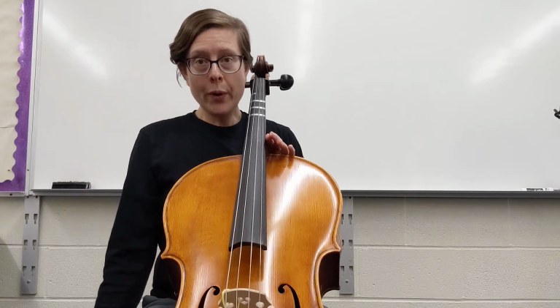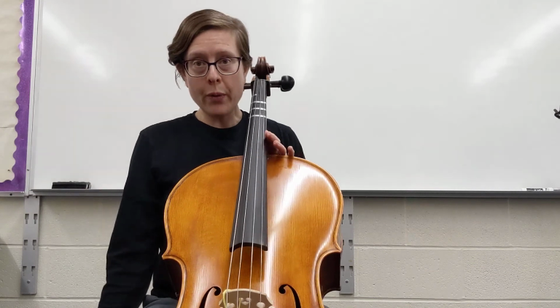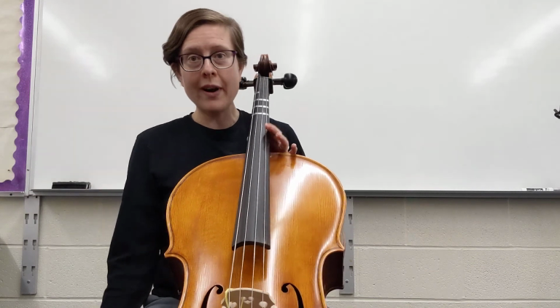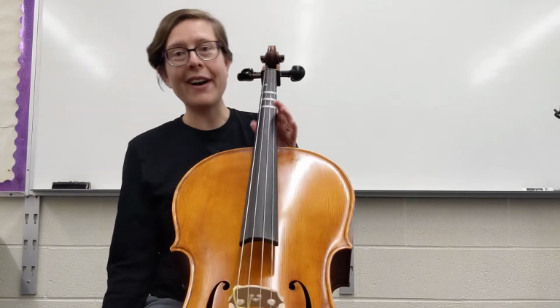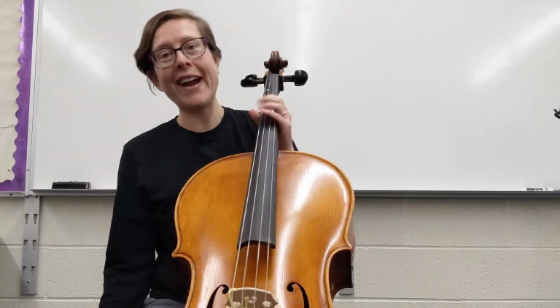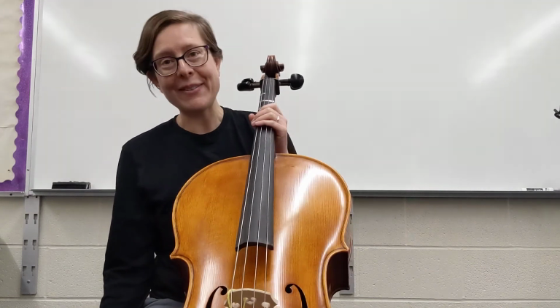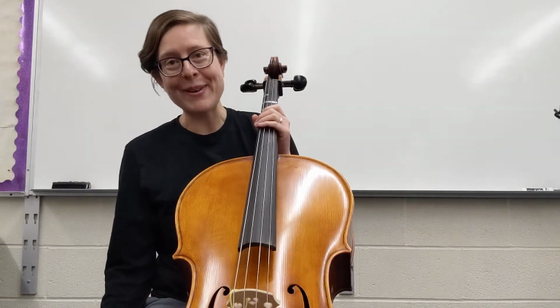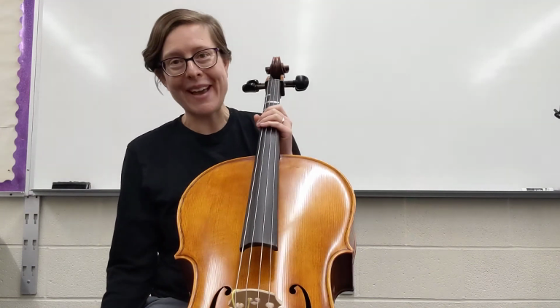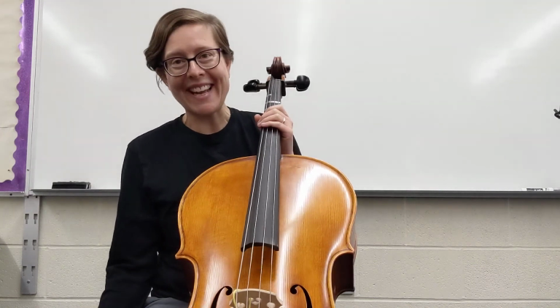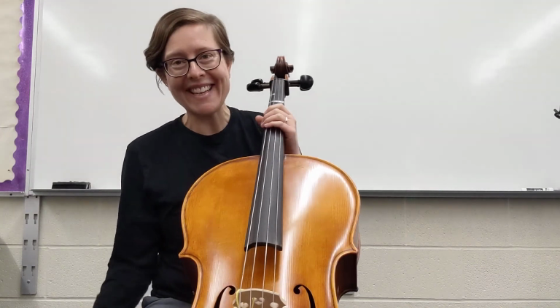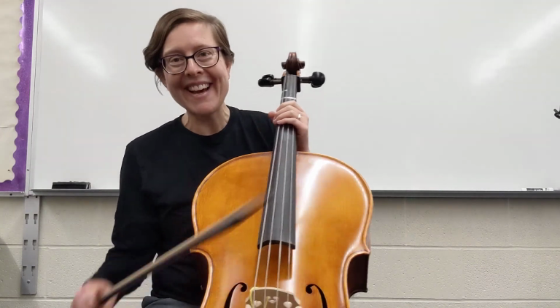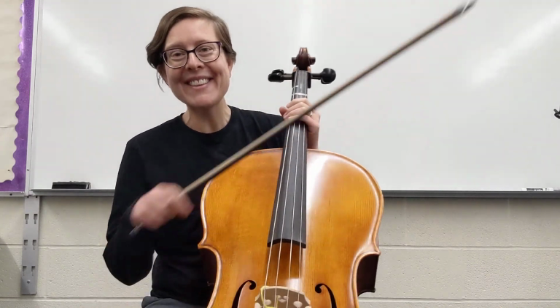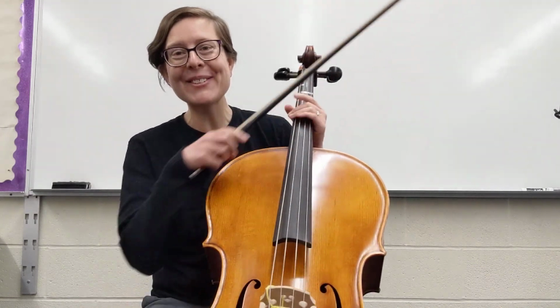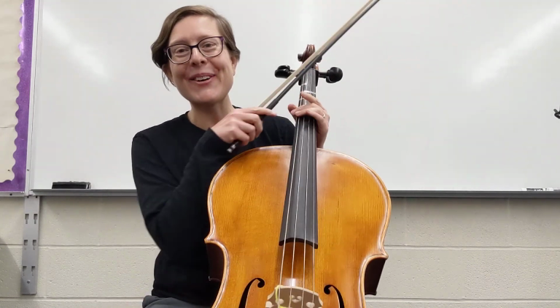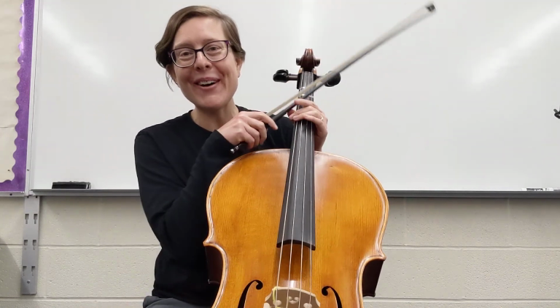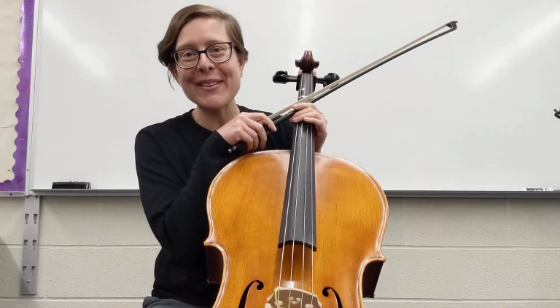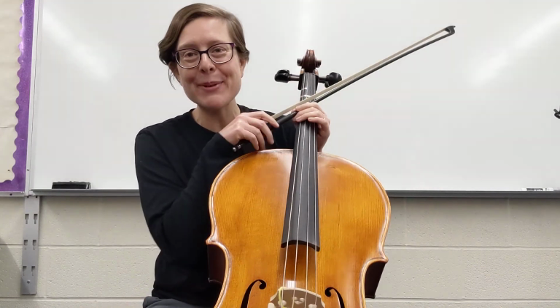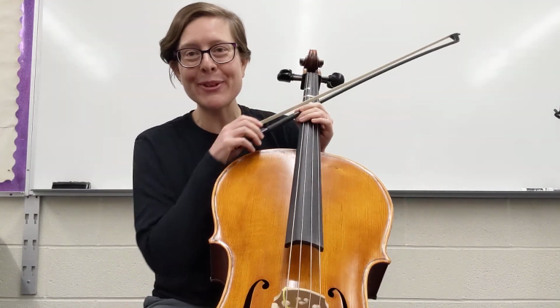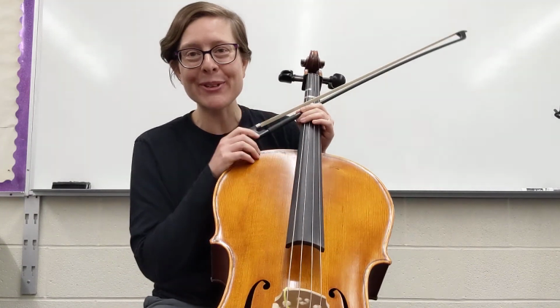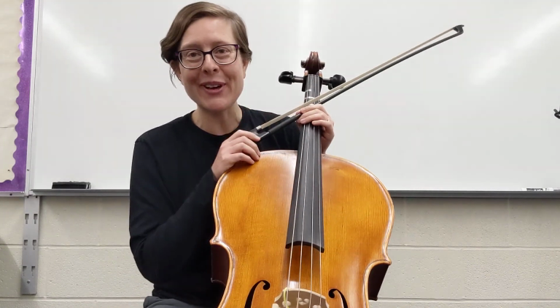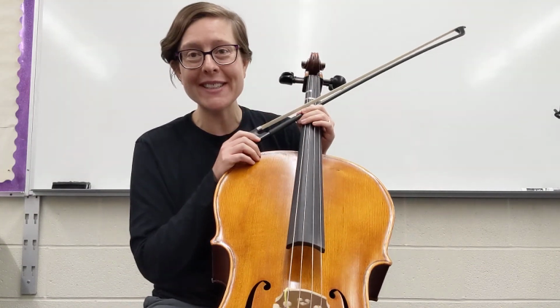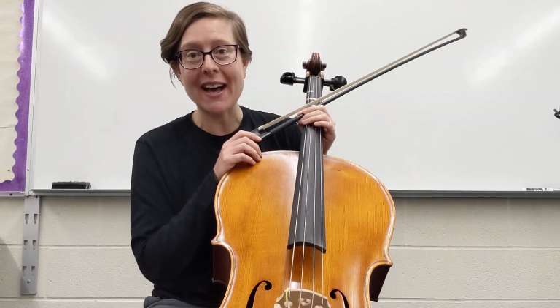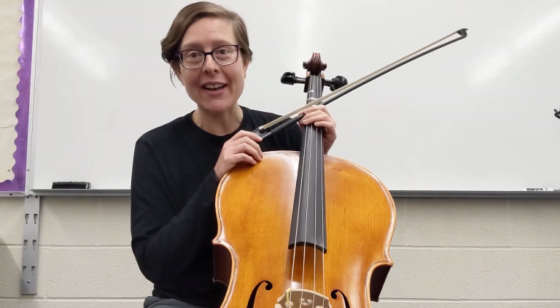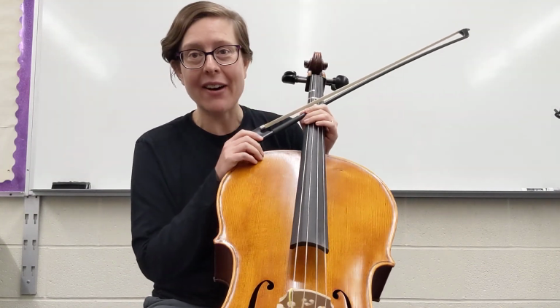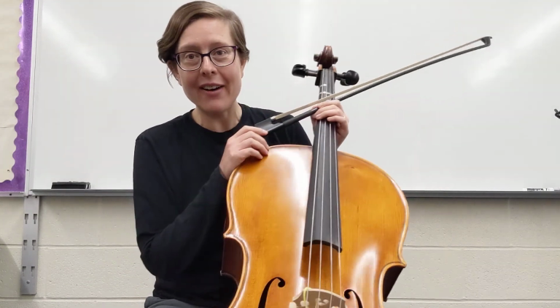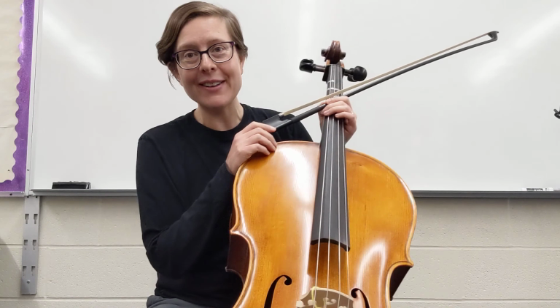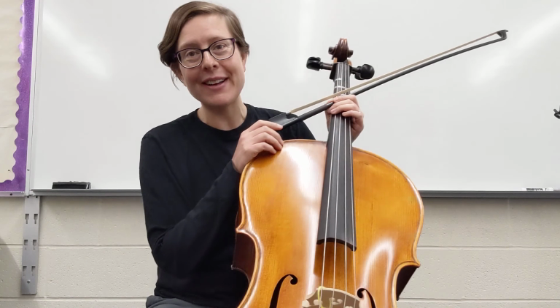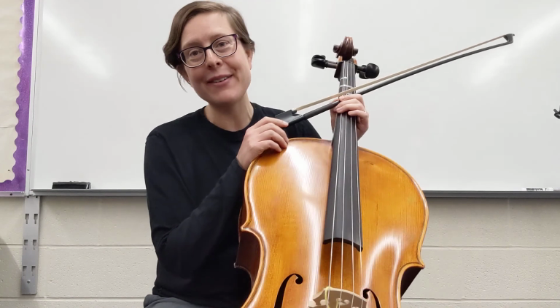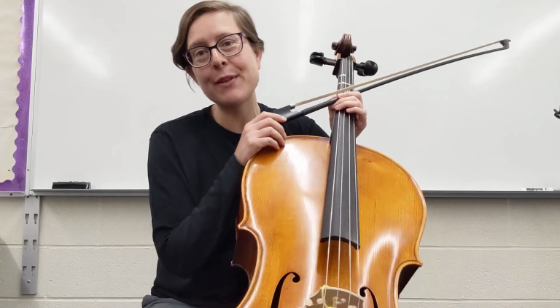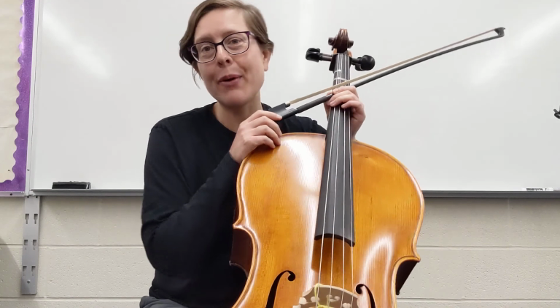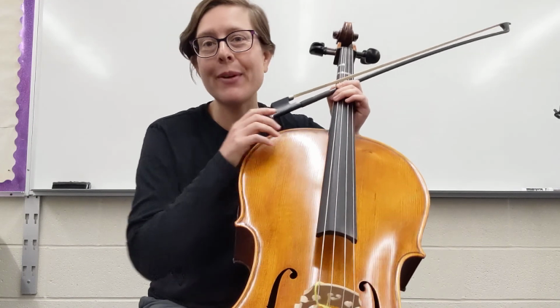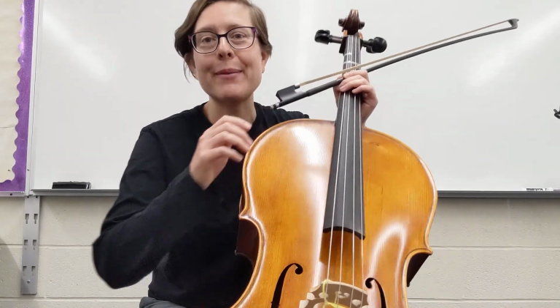All right, we made it. Those are all the pre-Twinkle songs on all of the bow rhythms.